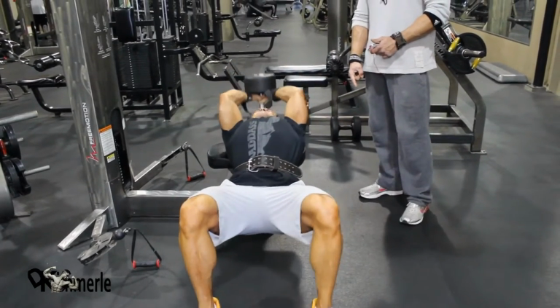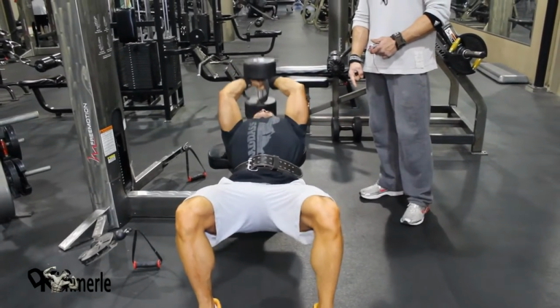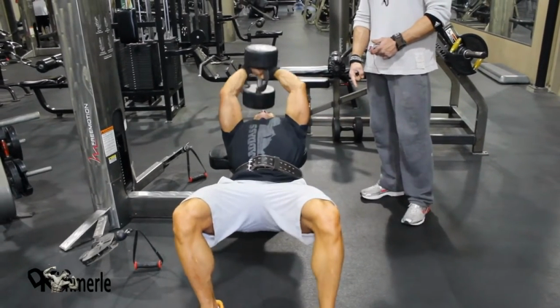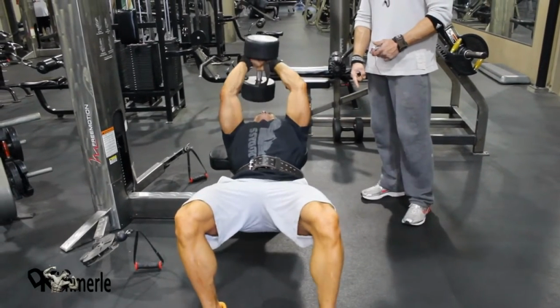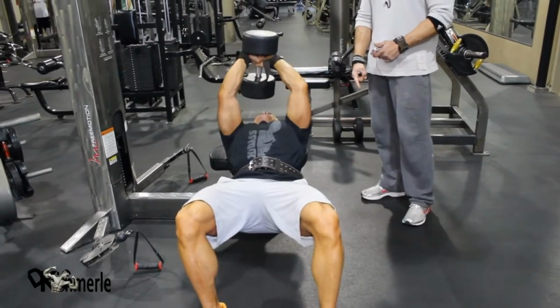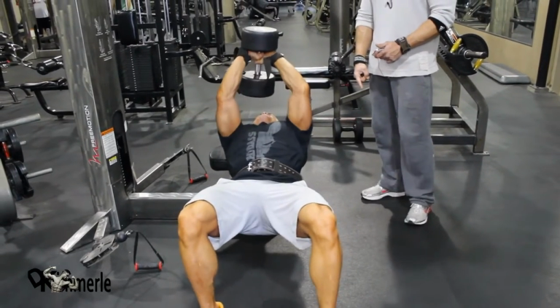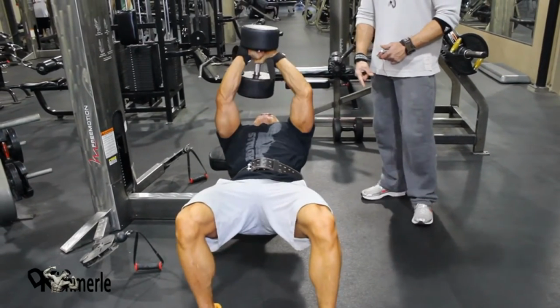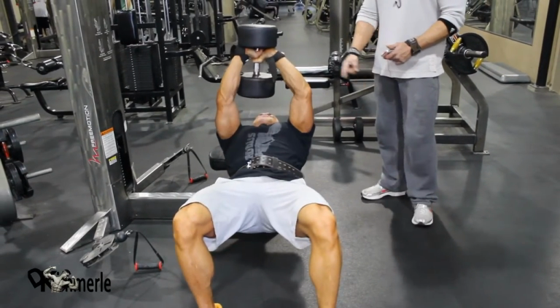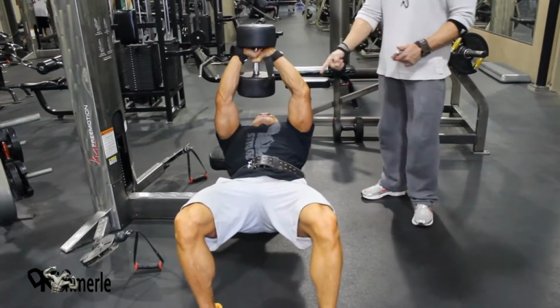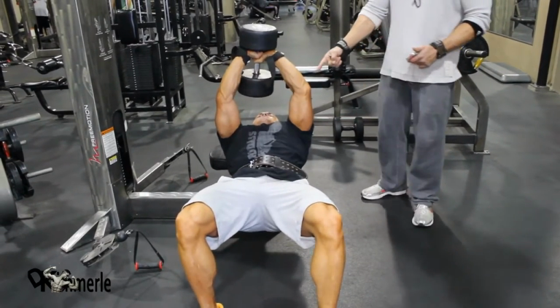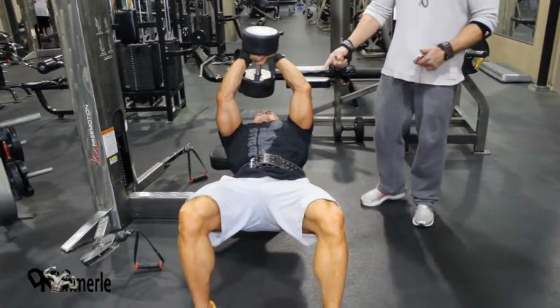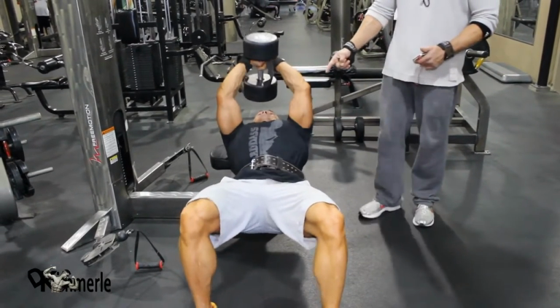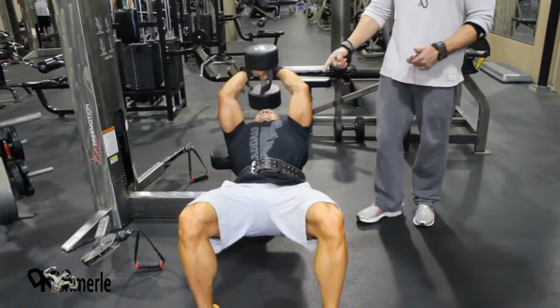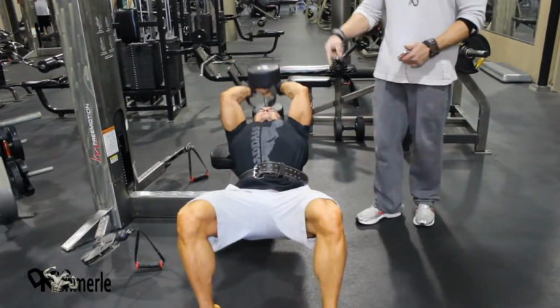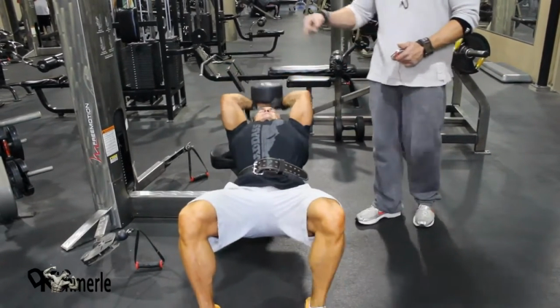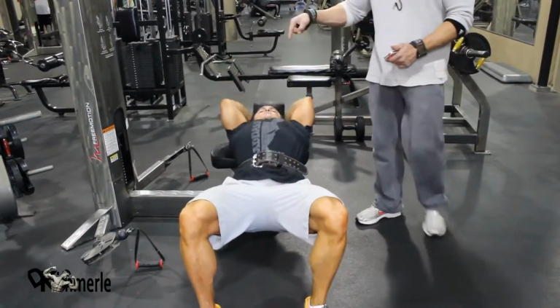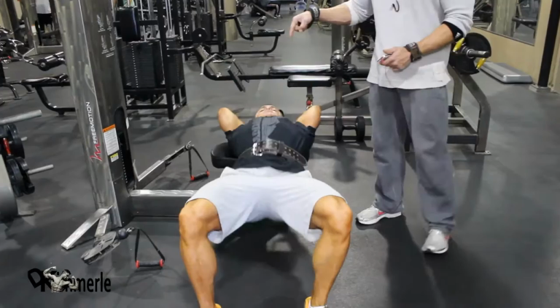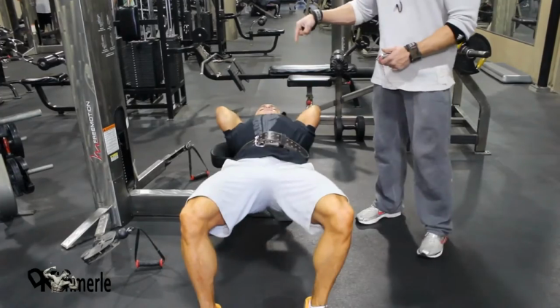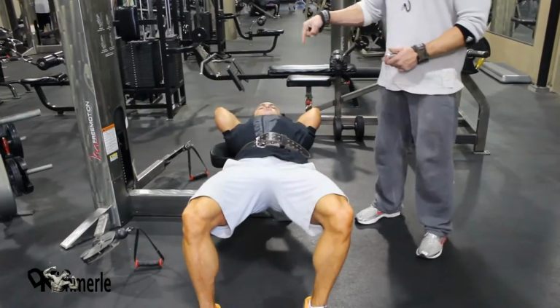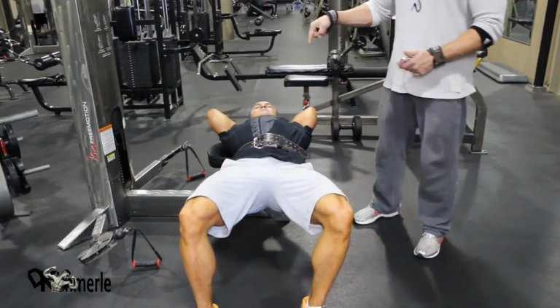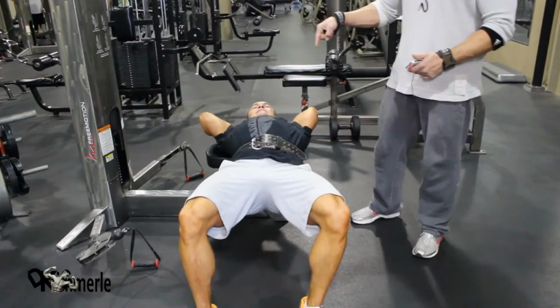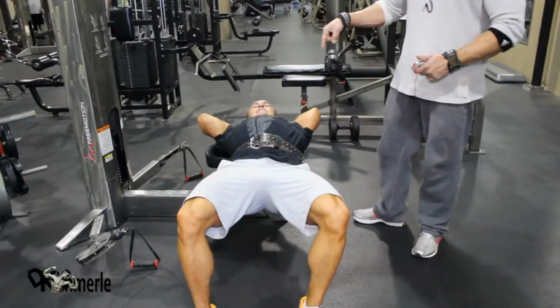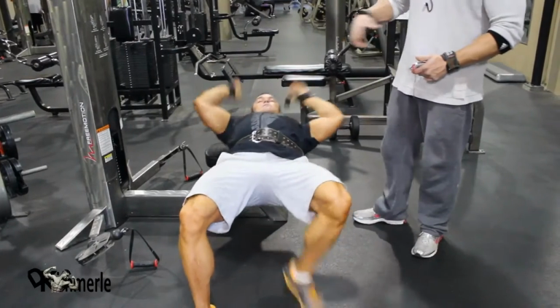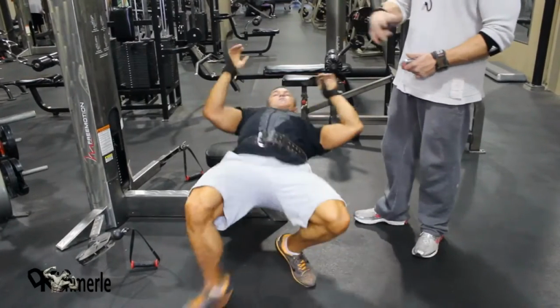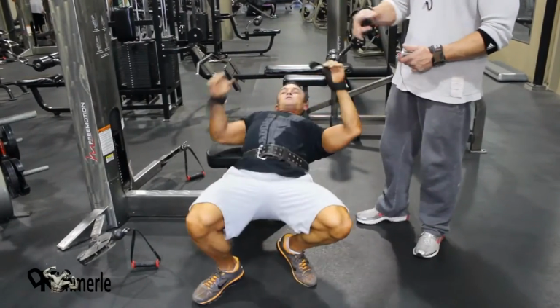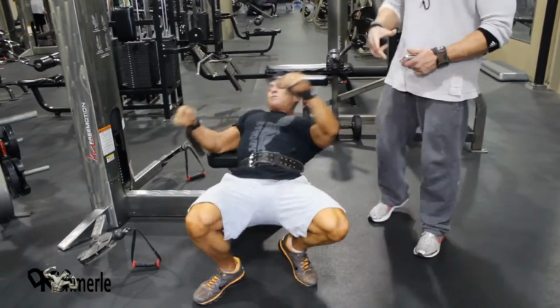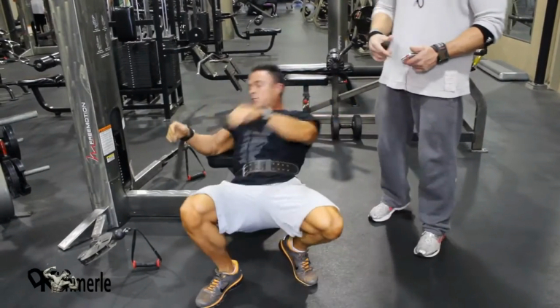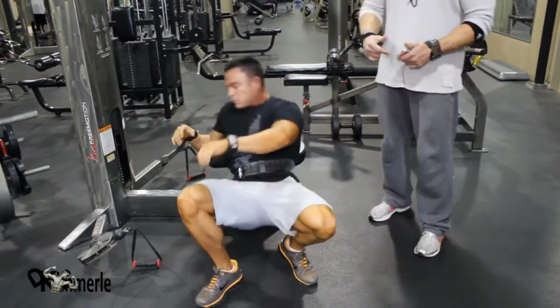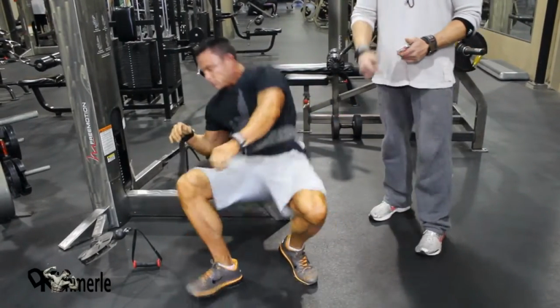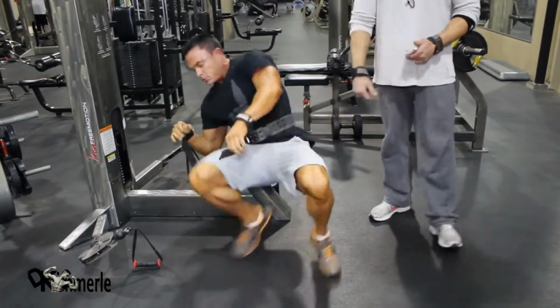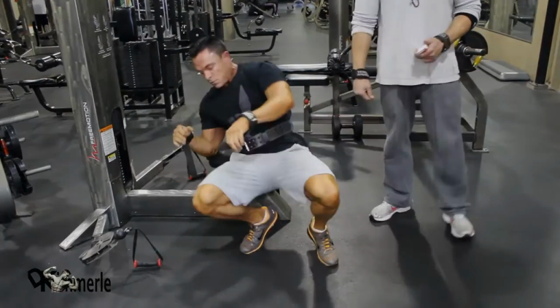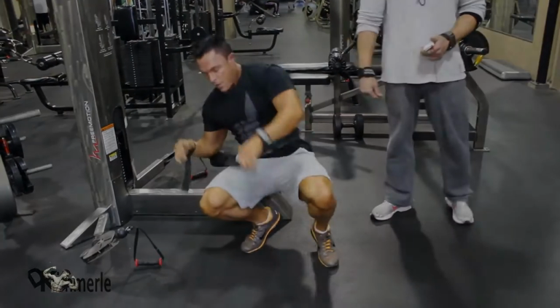That looks good. Now you can't see it but his head has barely cleared the bench — that's almost the exact perfect position.